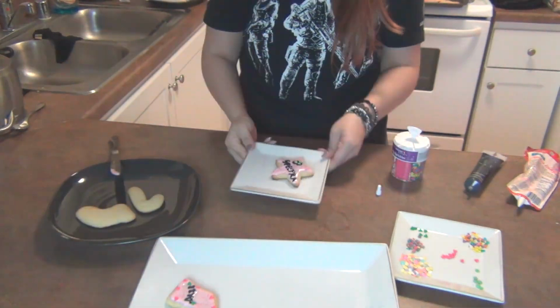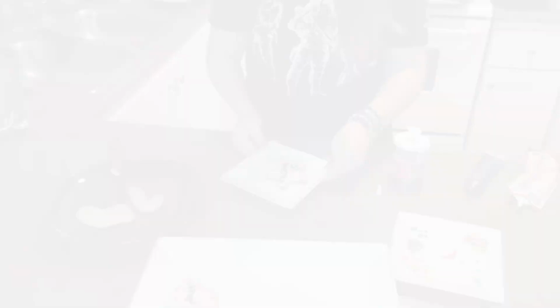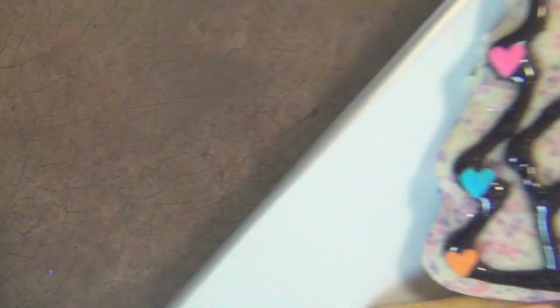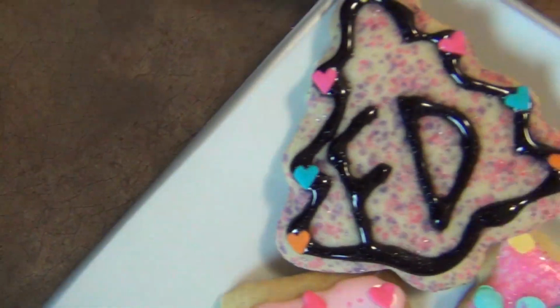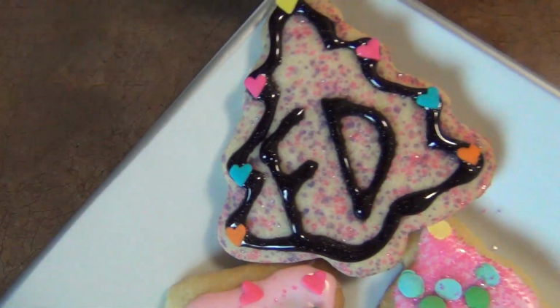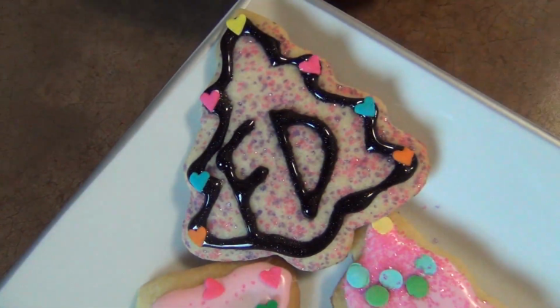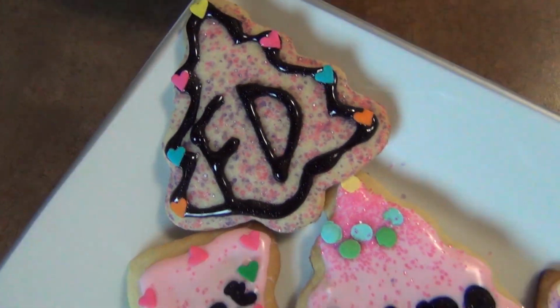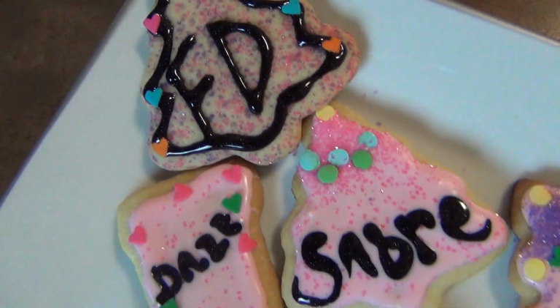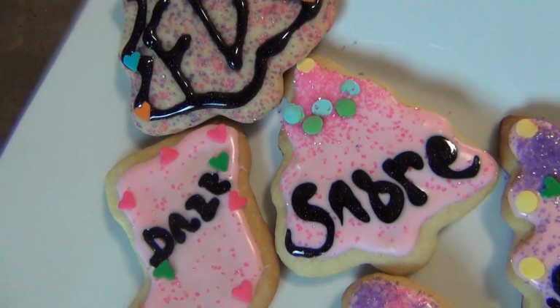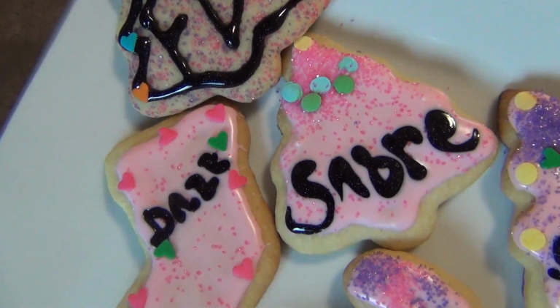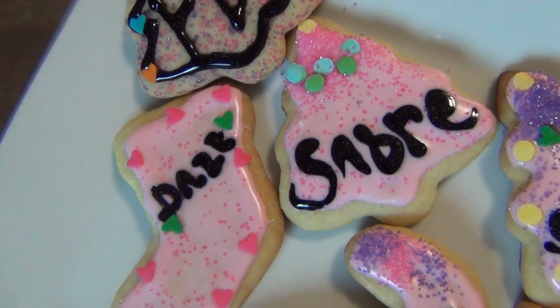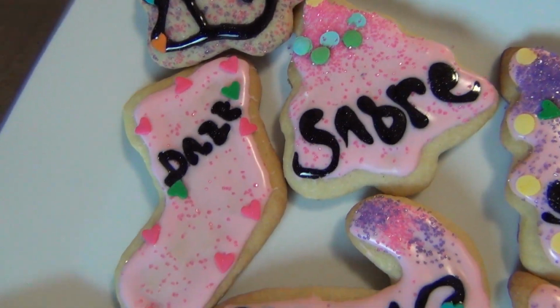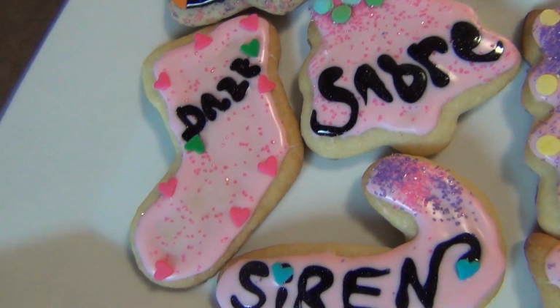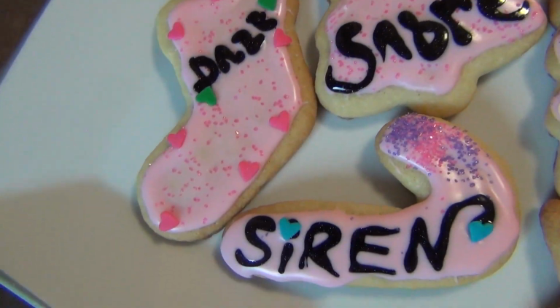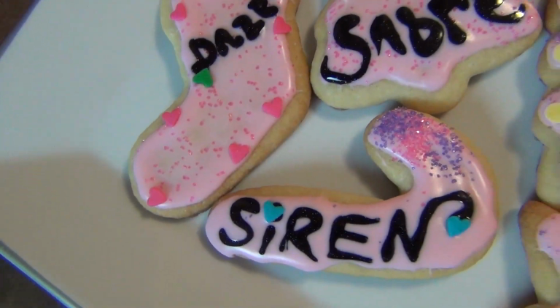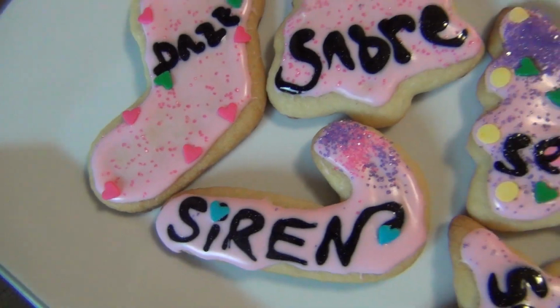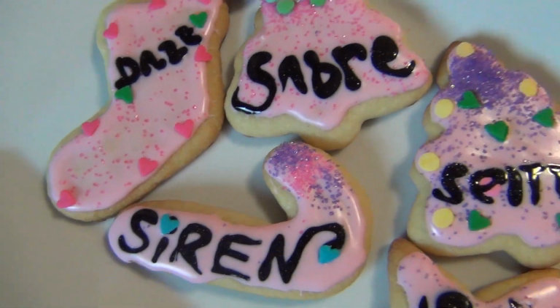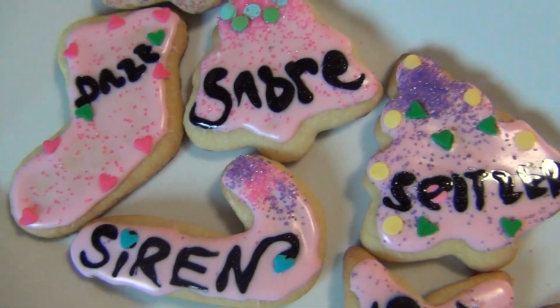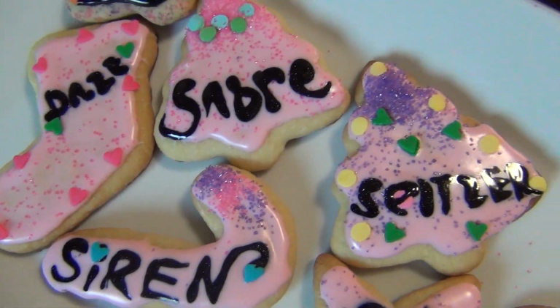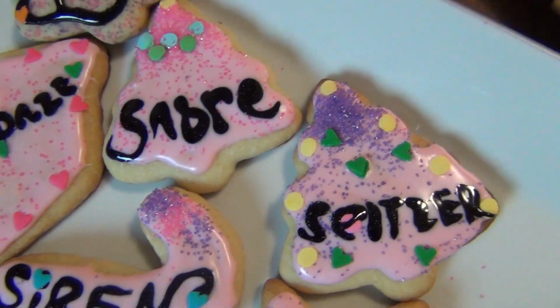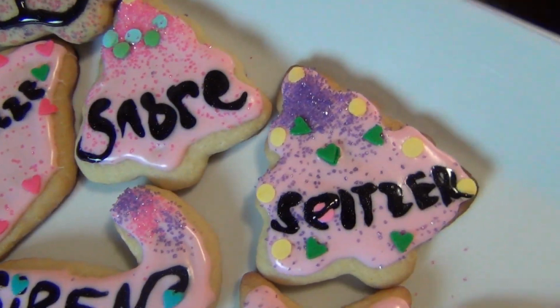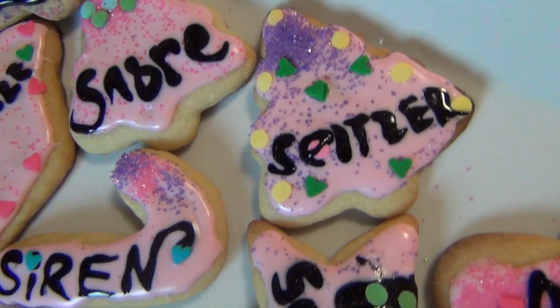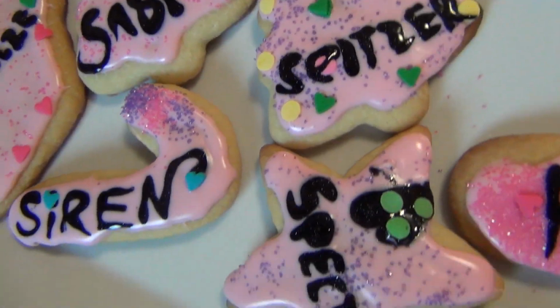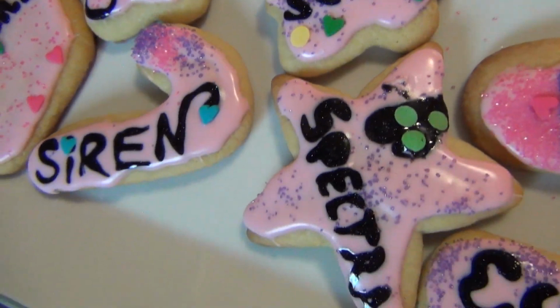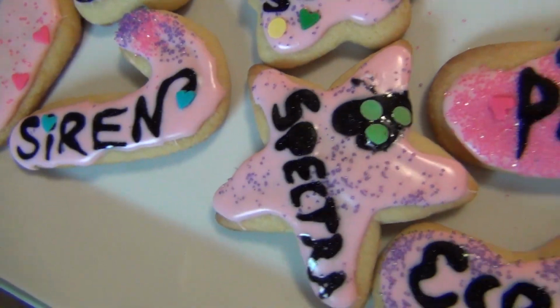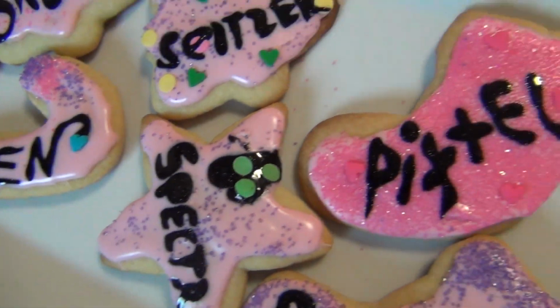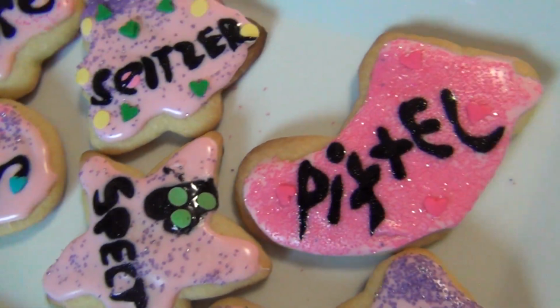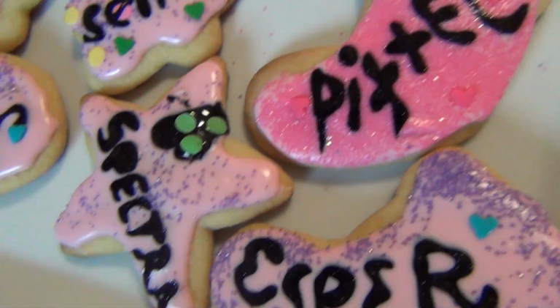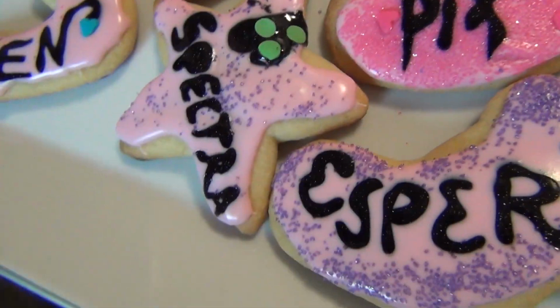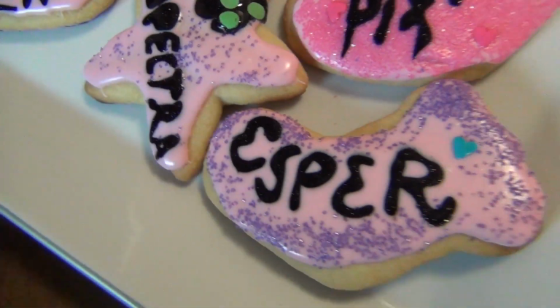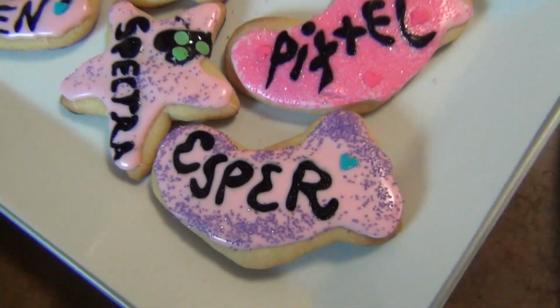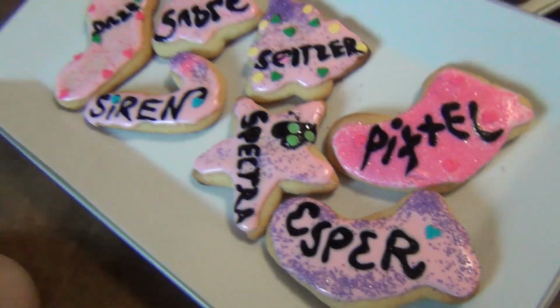So I hope you guys enjoyed this quick little video for cut-out sugar cookies. I hope you guys have a happy holidays, and thanks for watching.